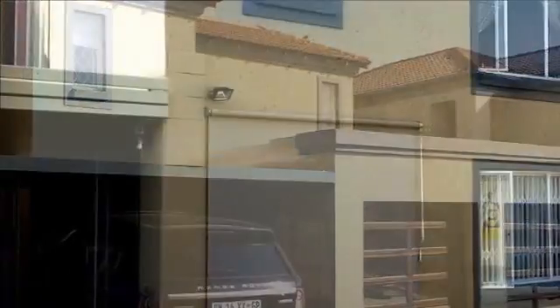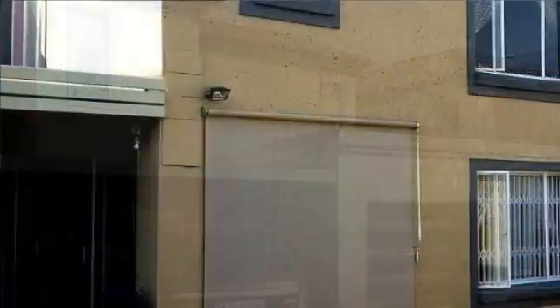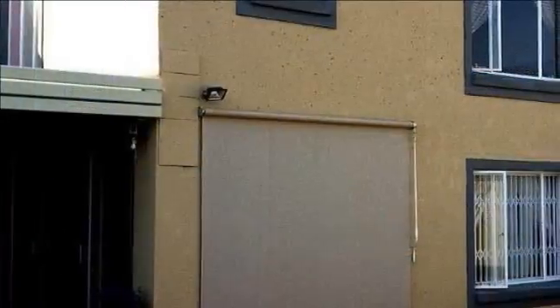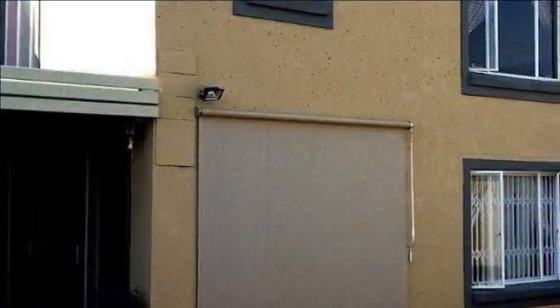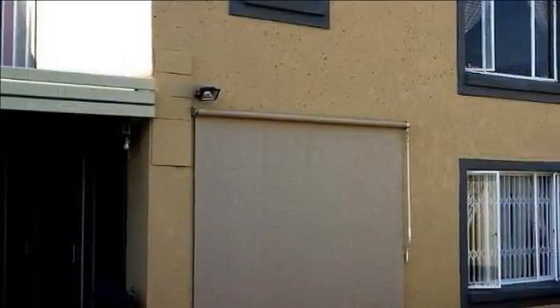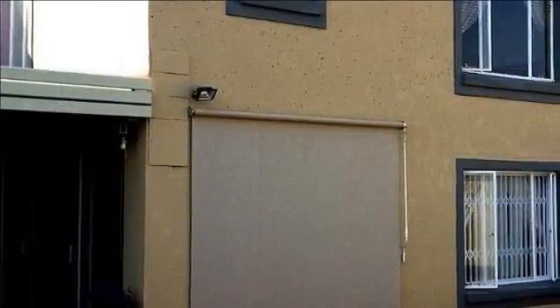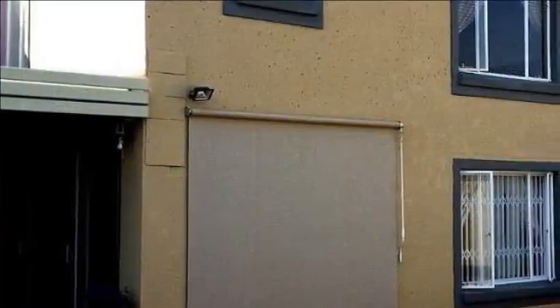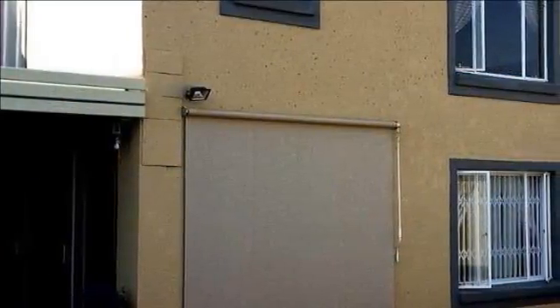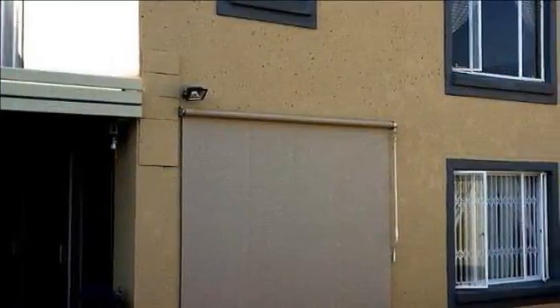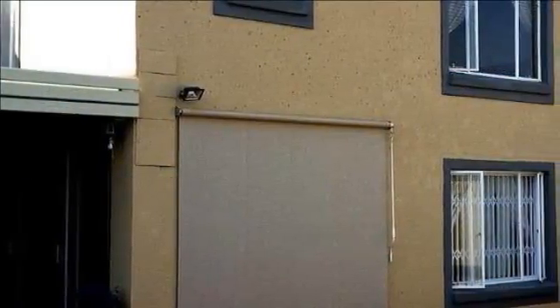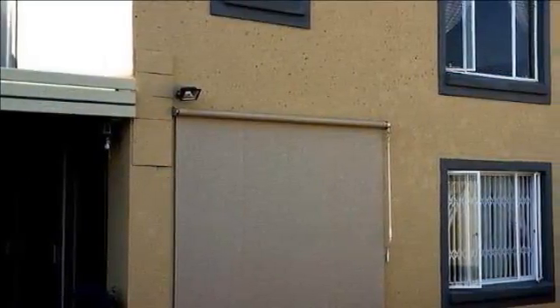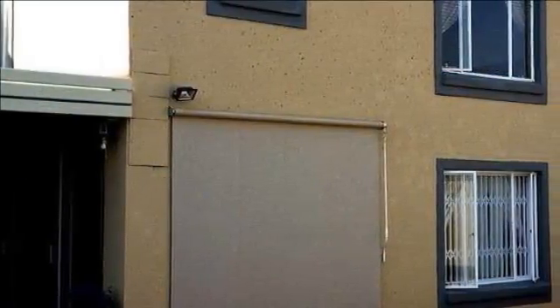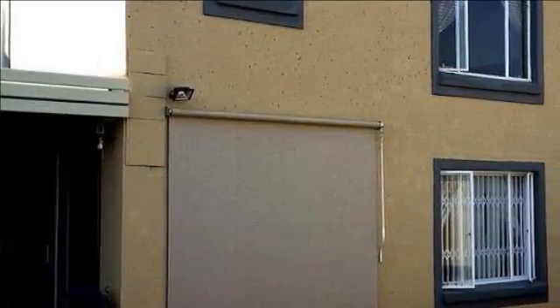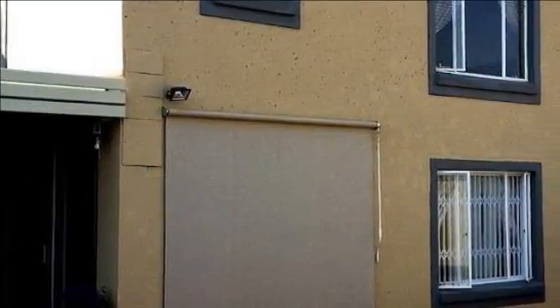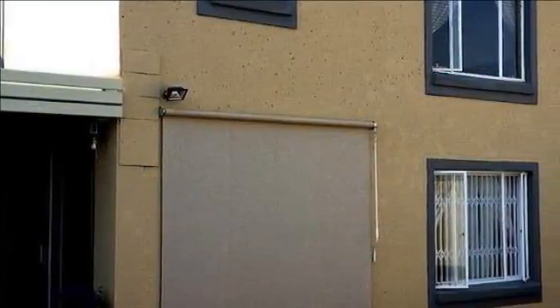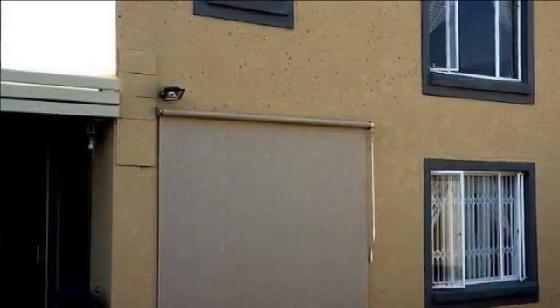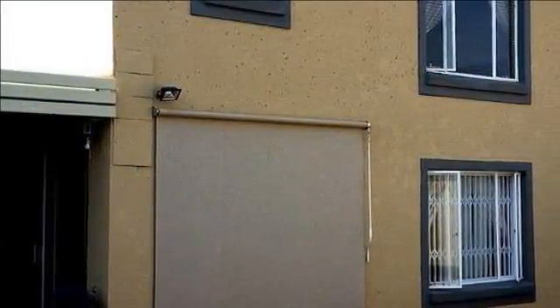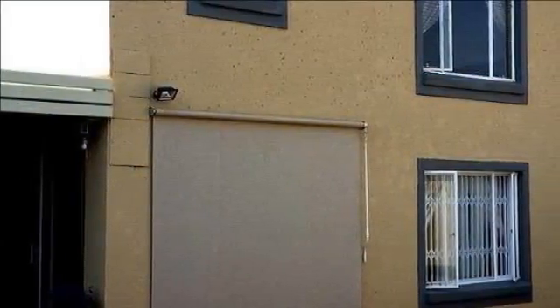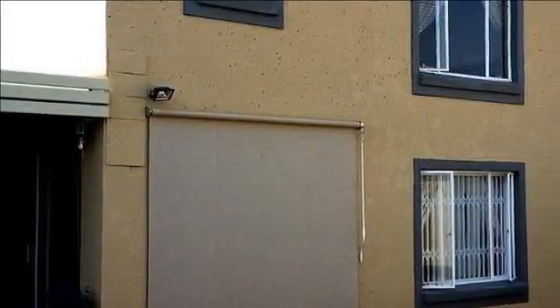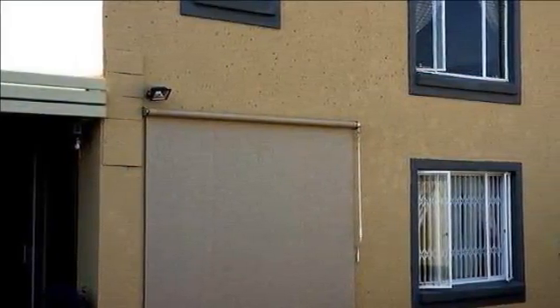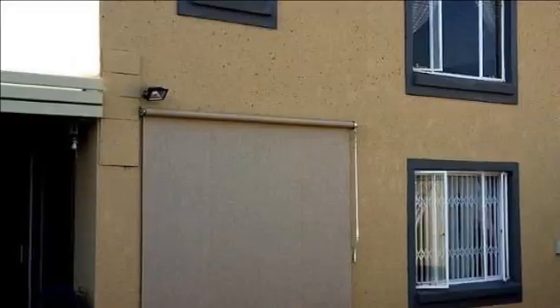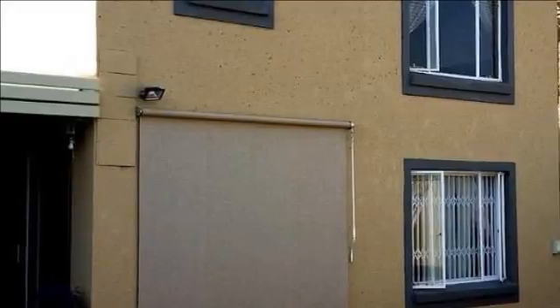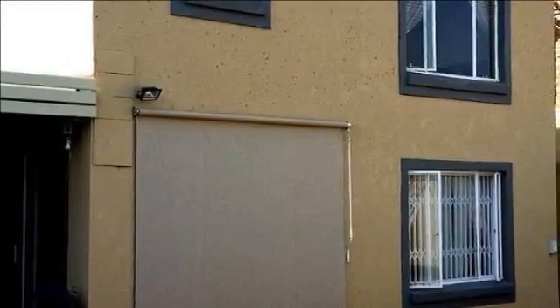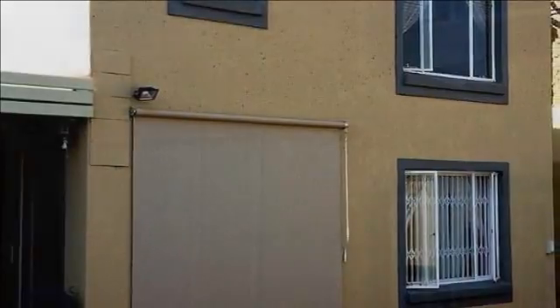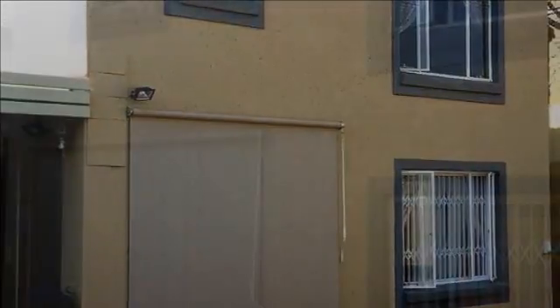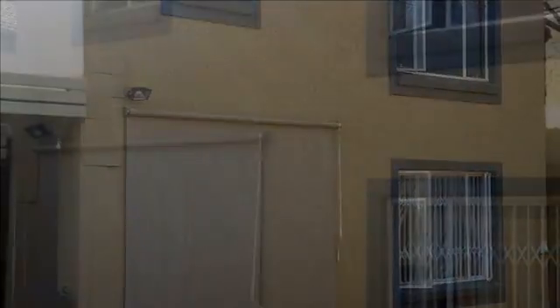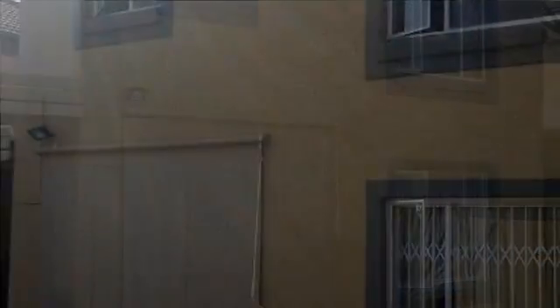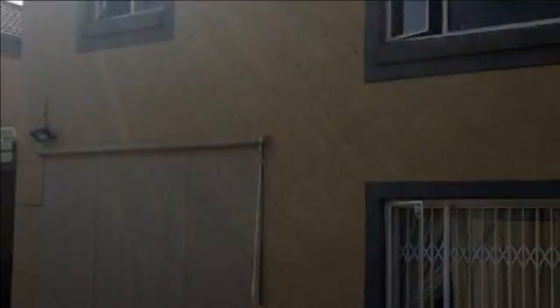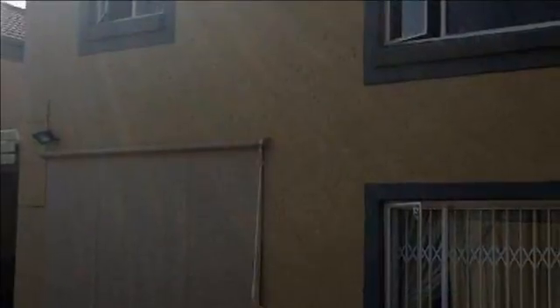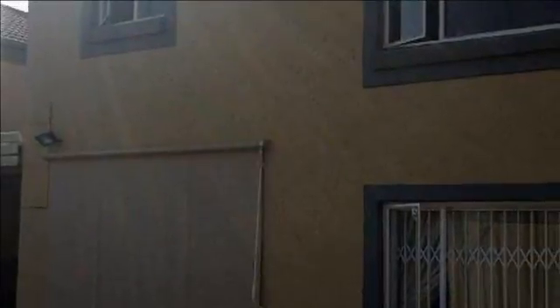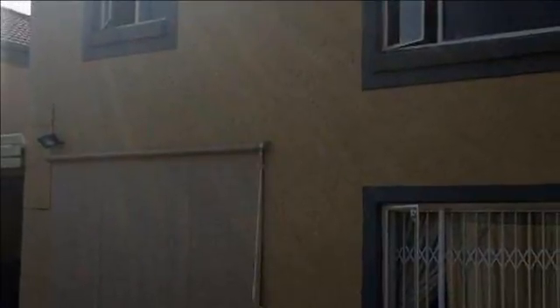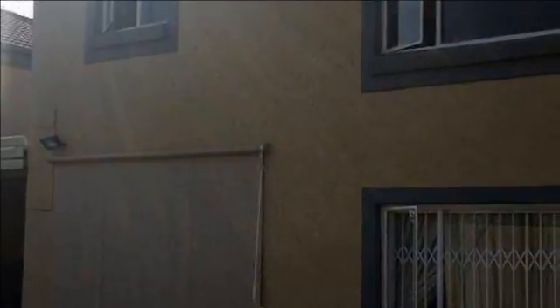This modern Tuscan double-story home is situated in a popular security estate. Freestanding, full title.